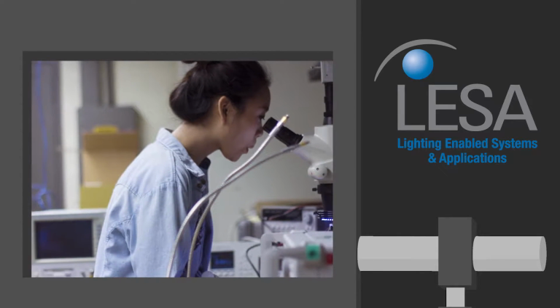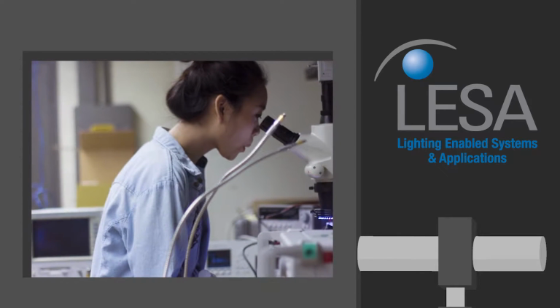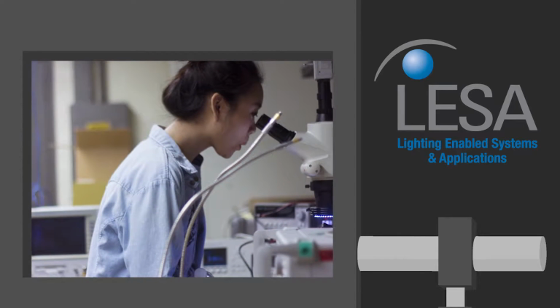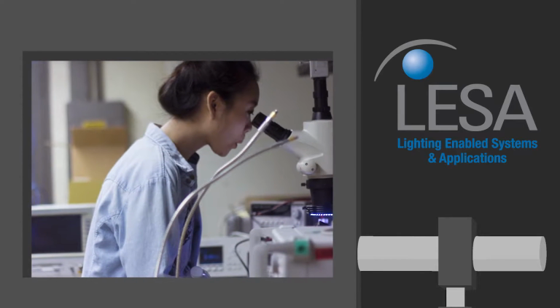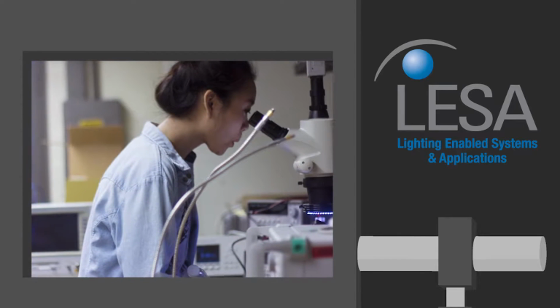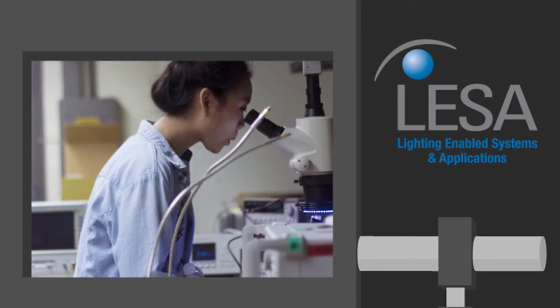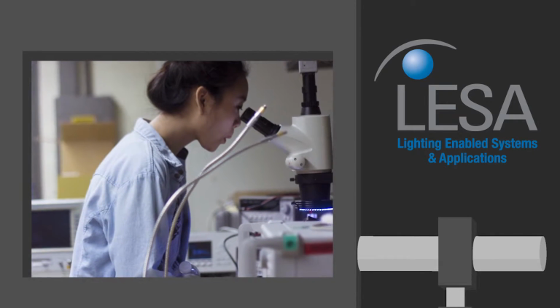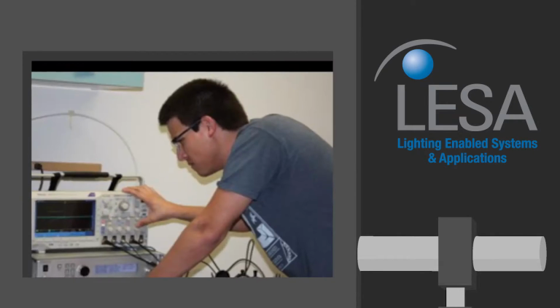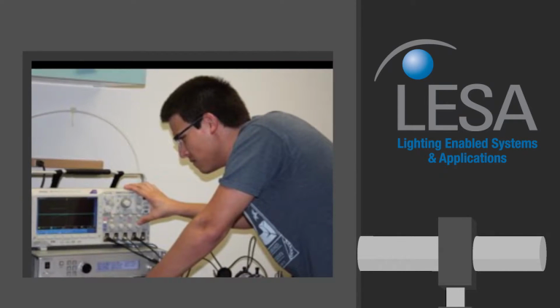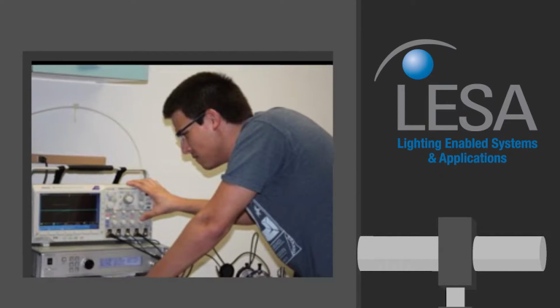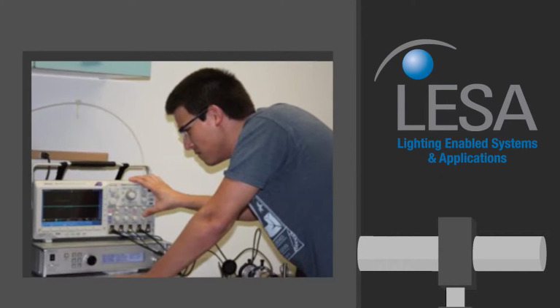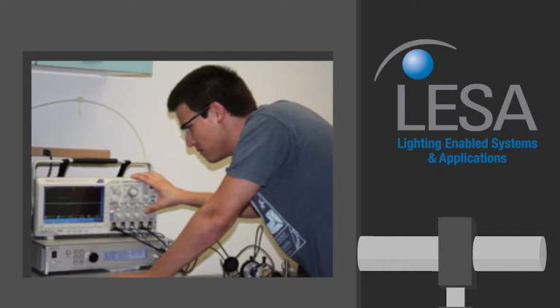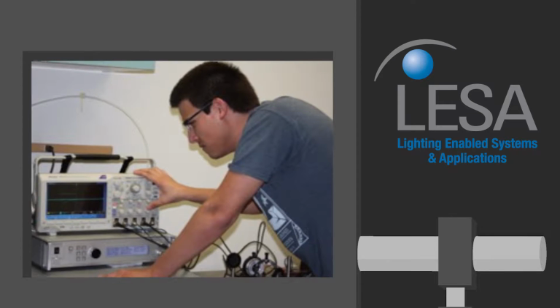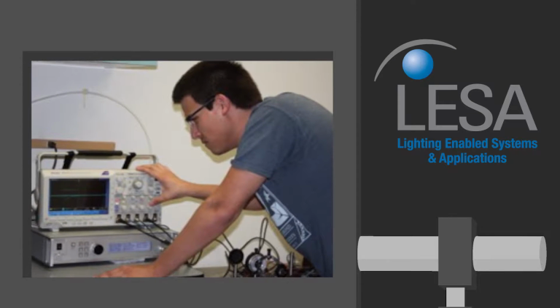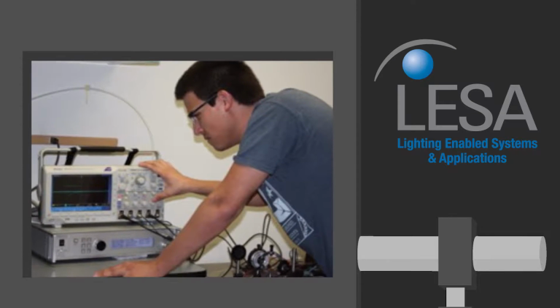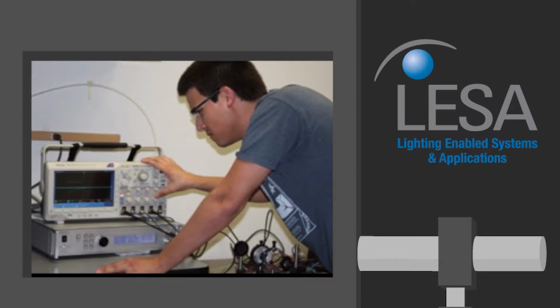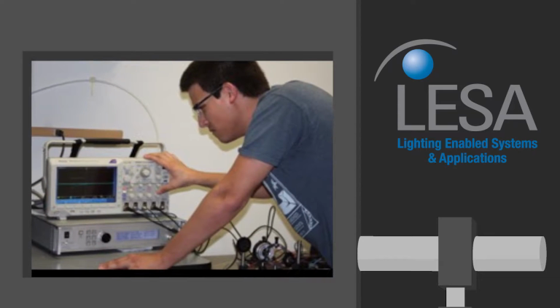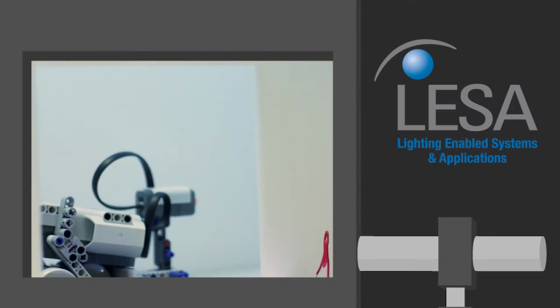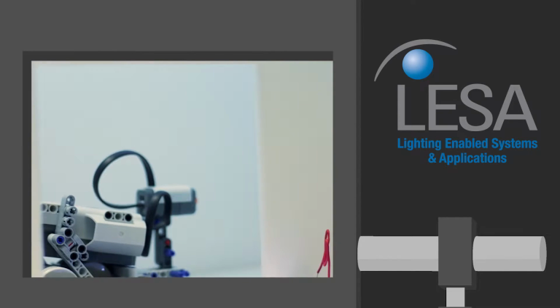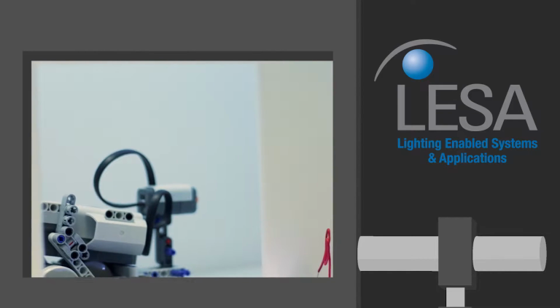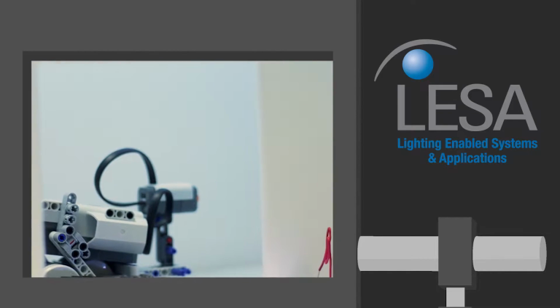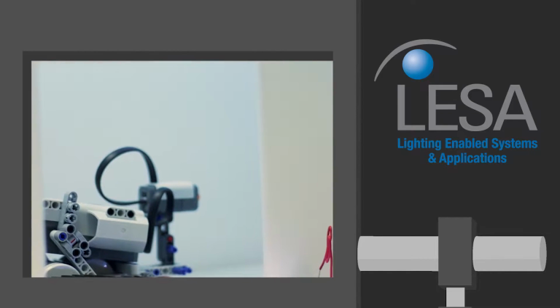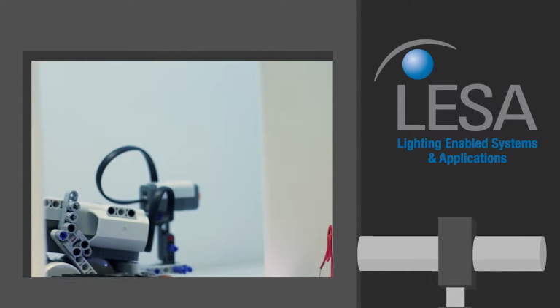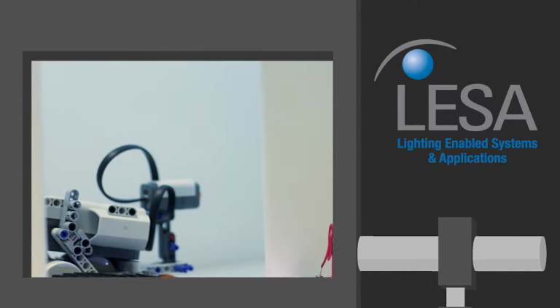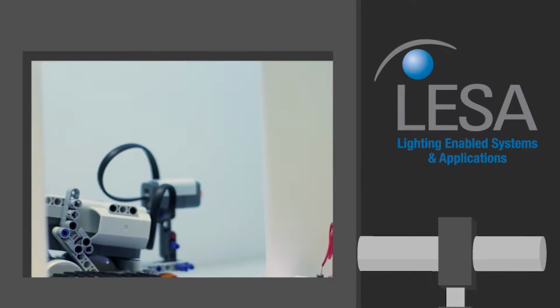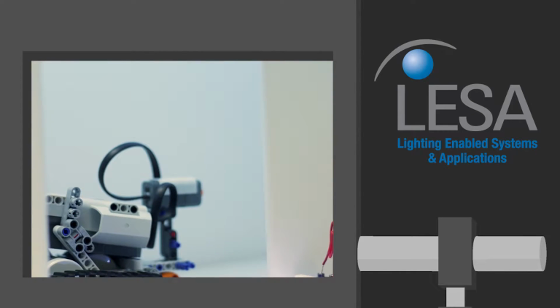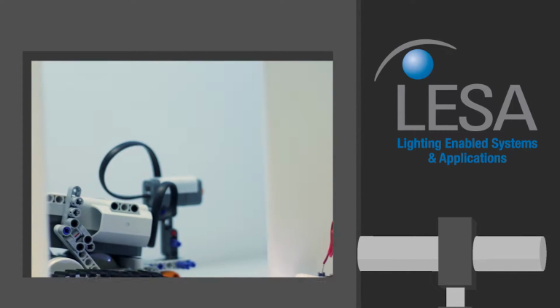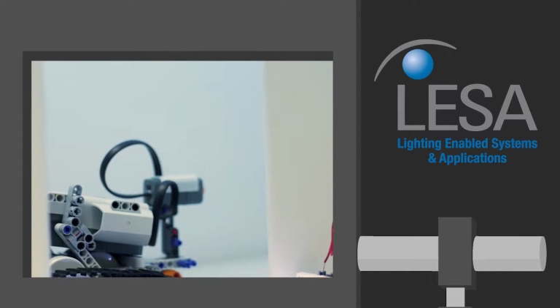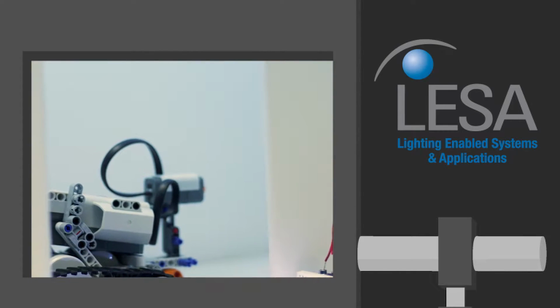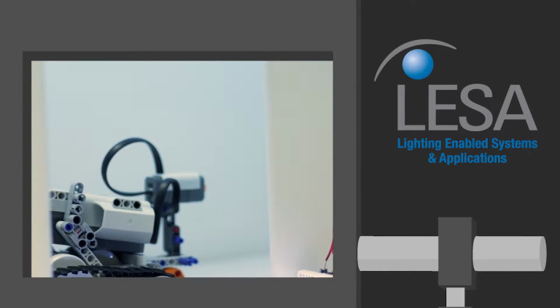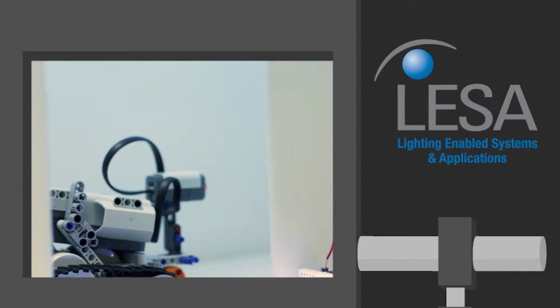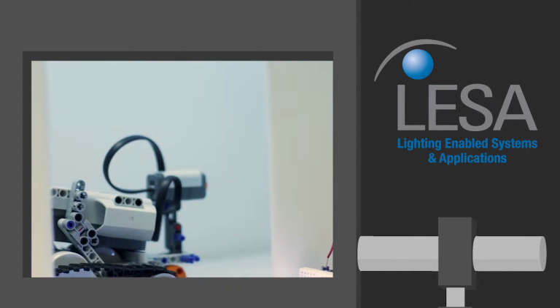In addition, REU participants are offered weekly seminars, field trips, and lab tours.